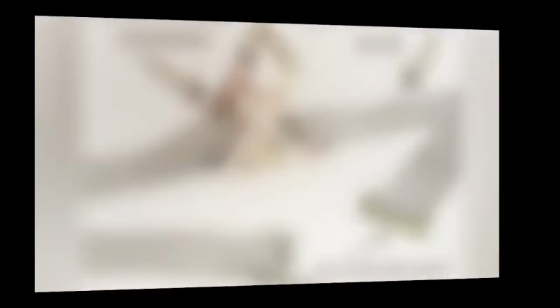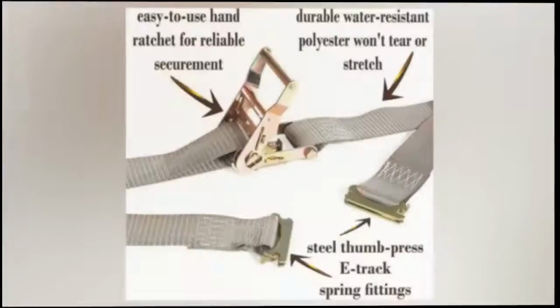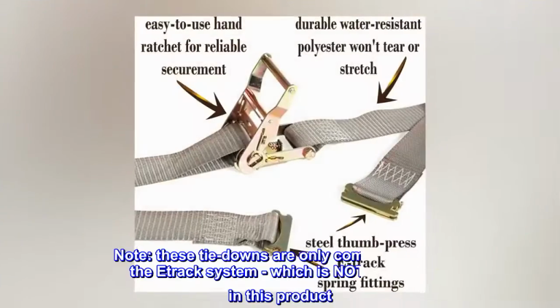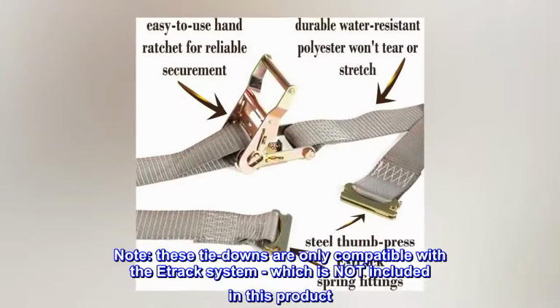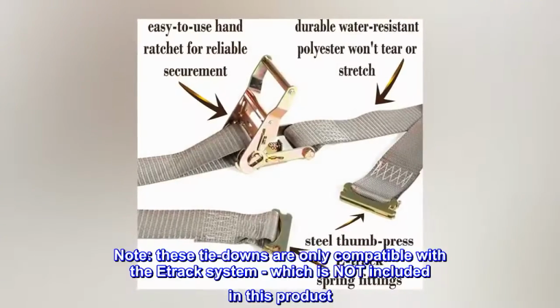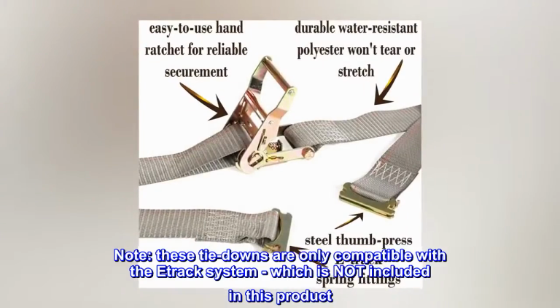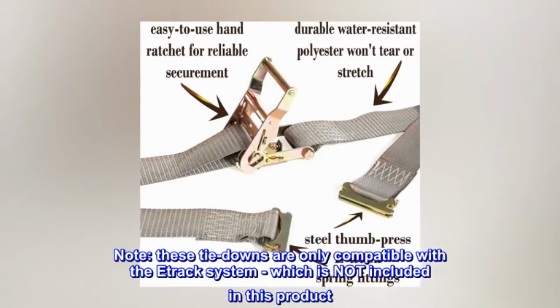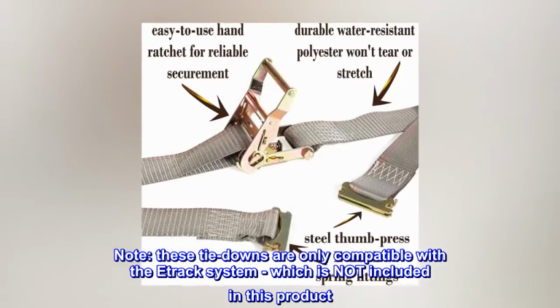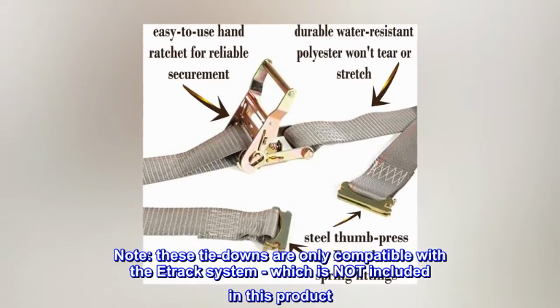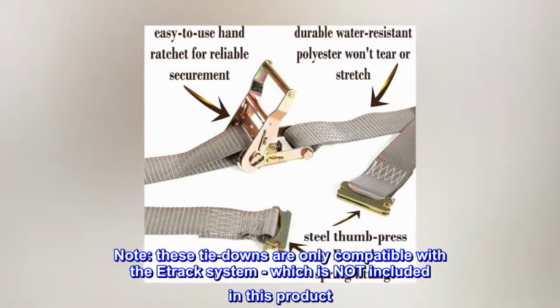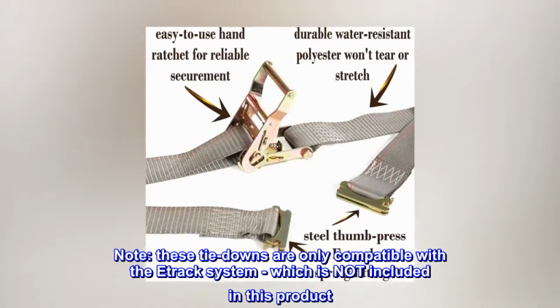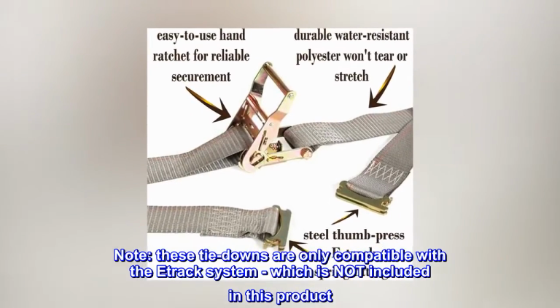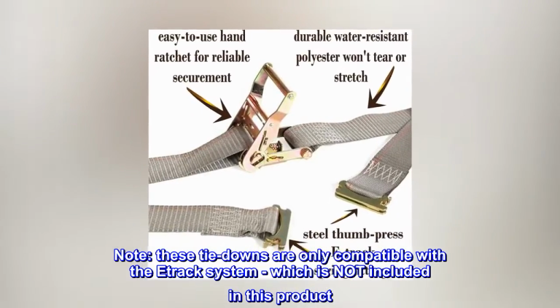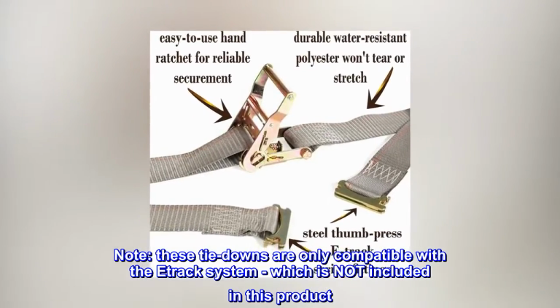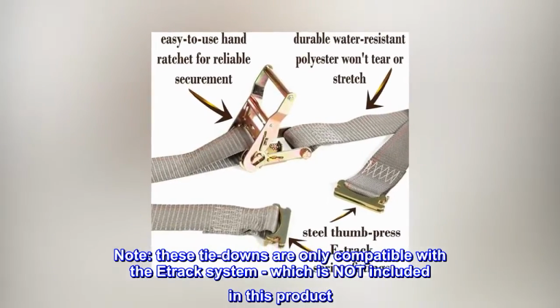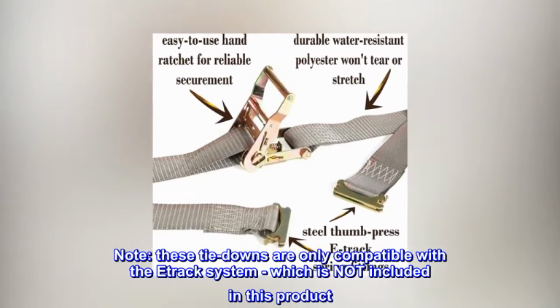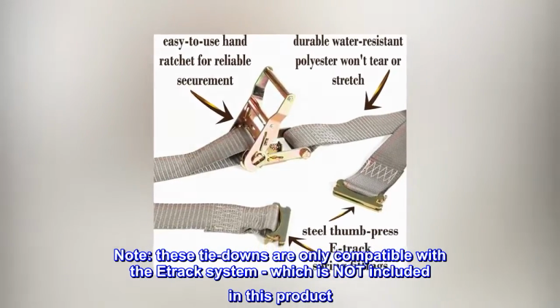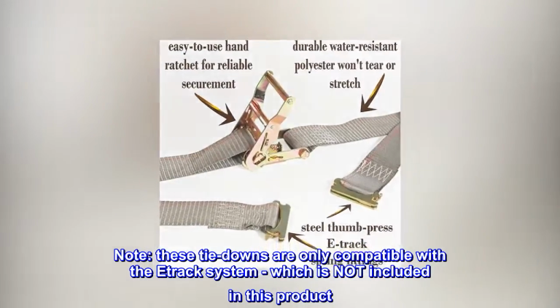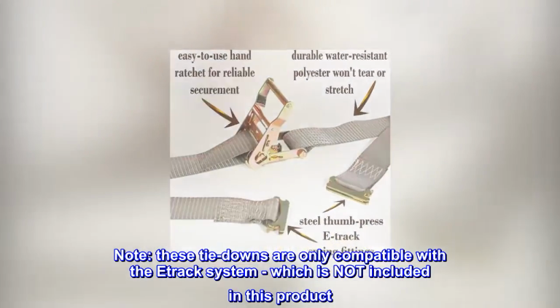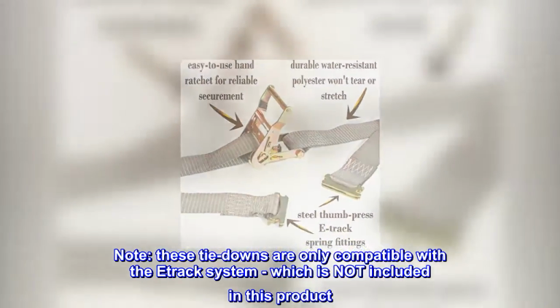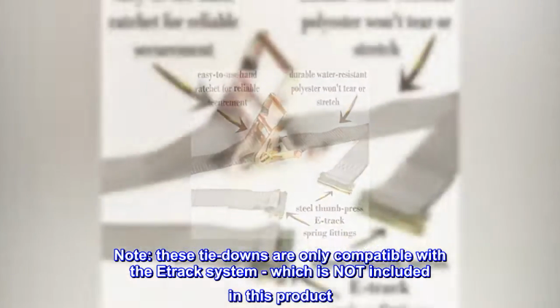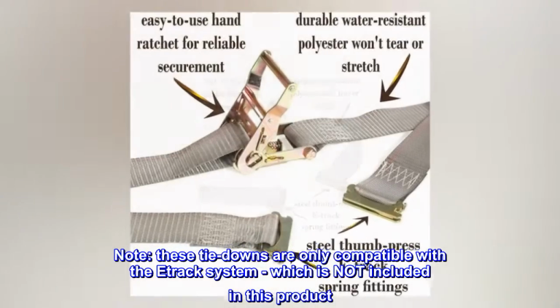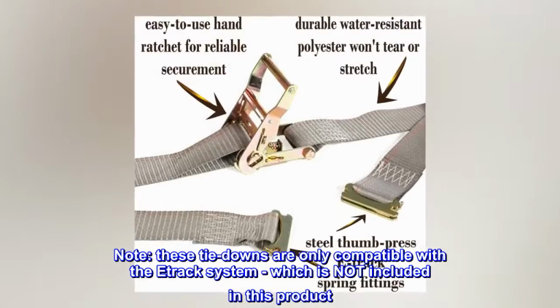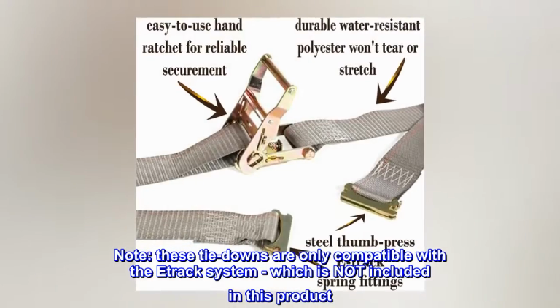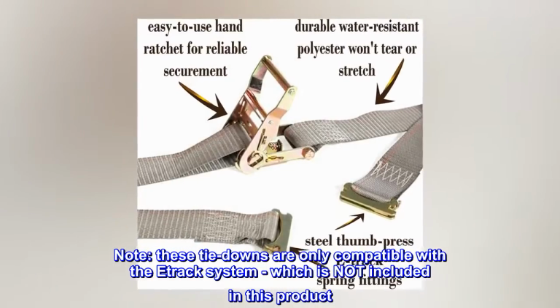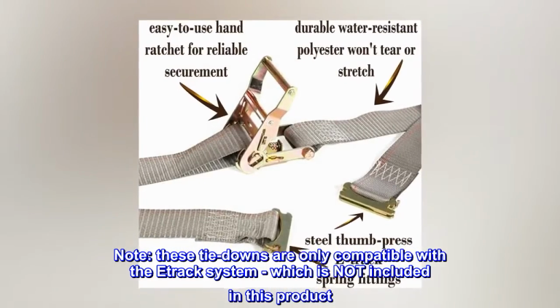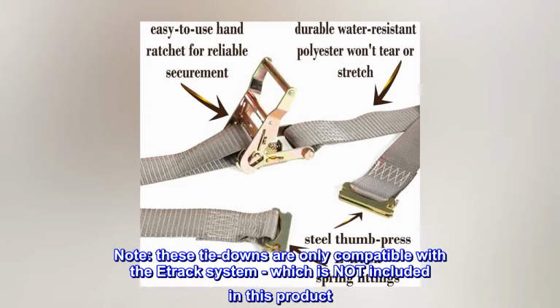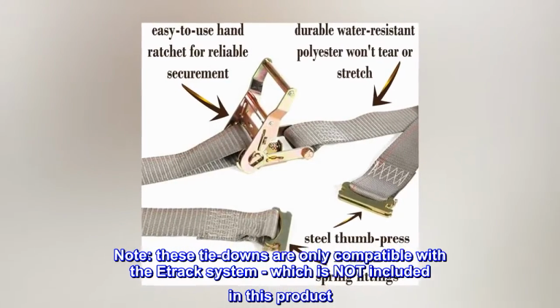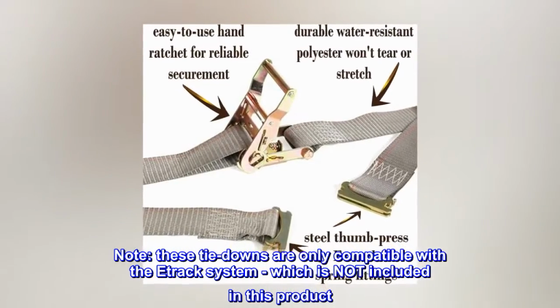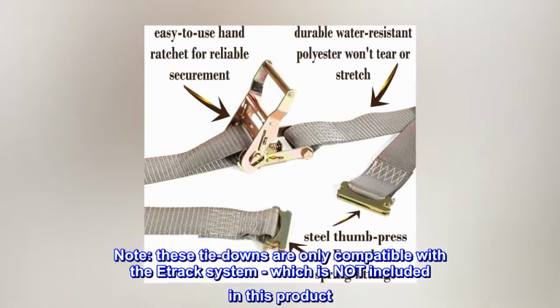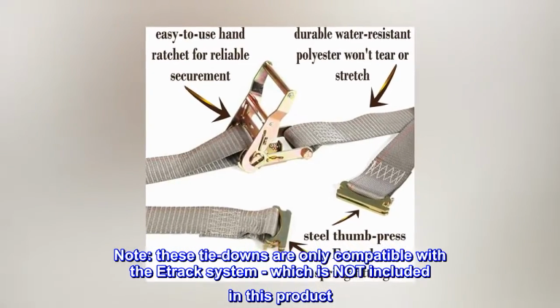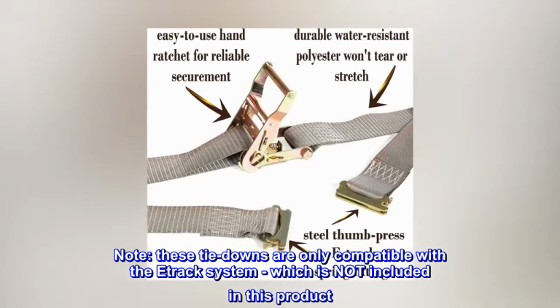Note: these tie downs are only compatible with the track system, which is not included in this product.